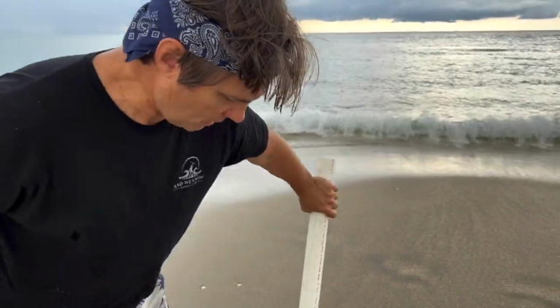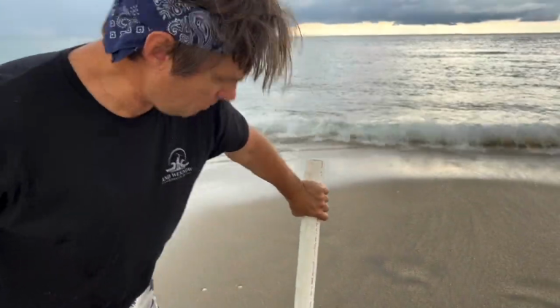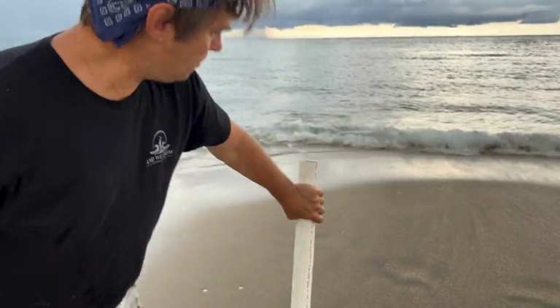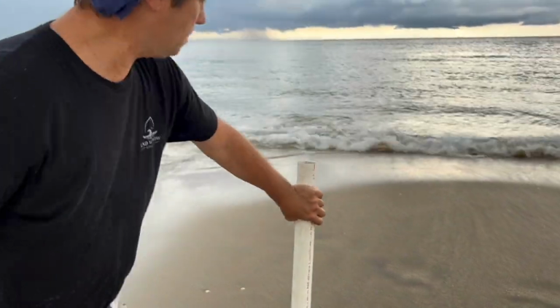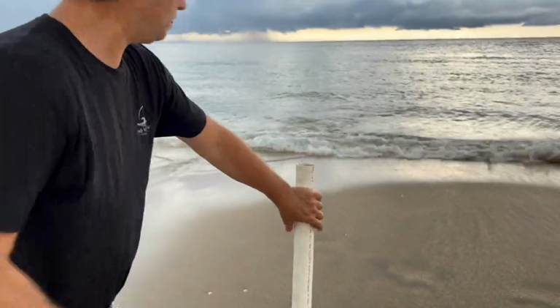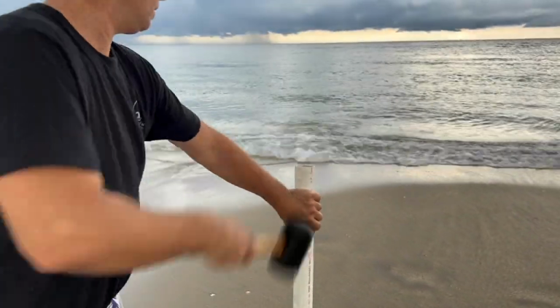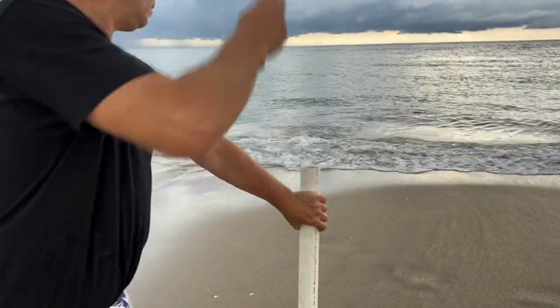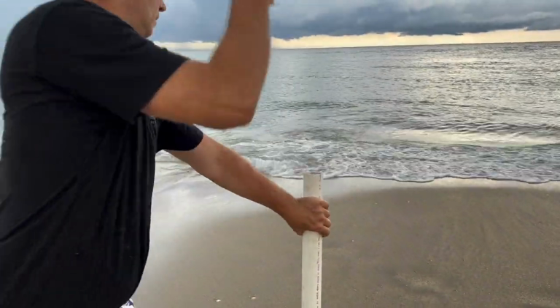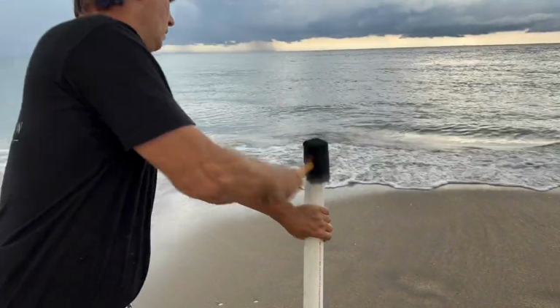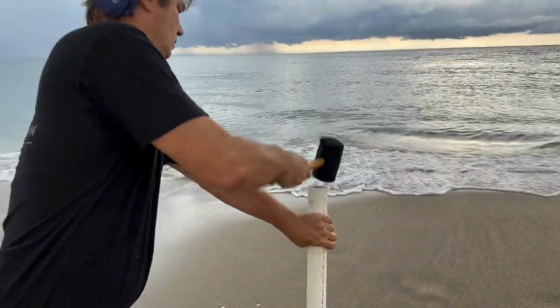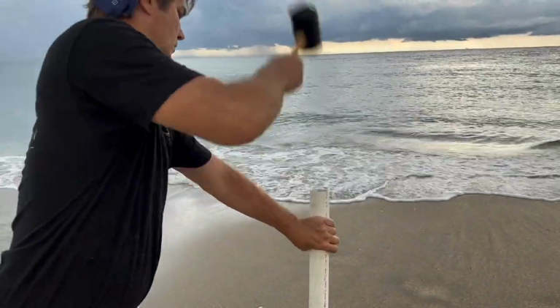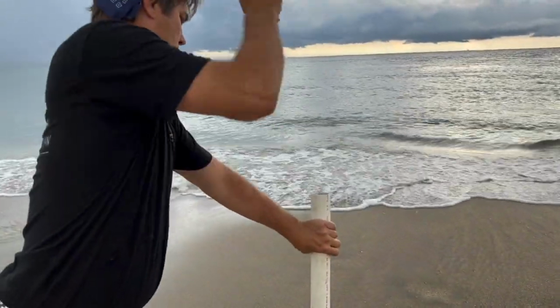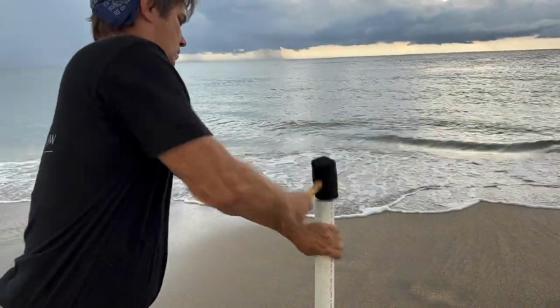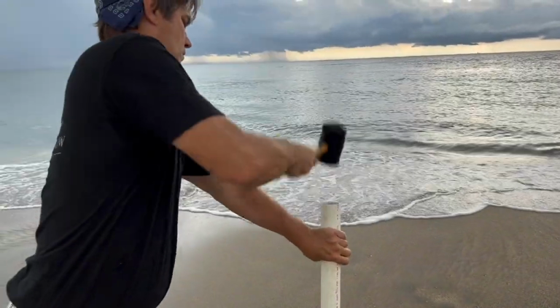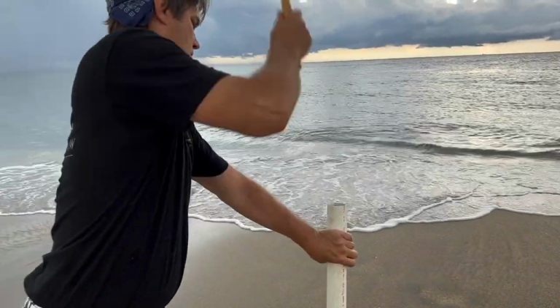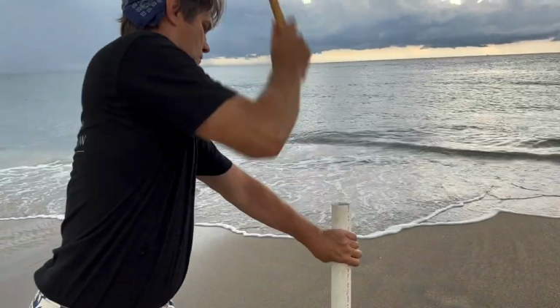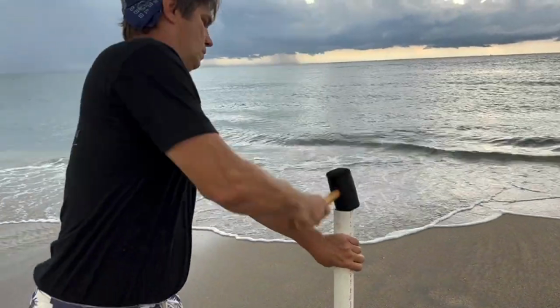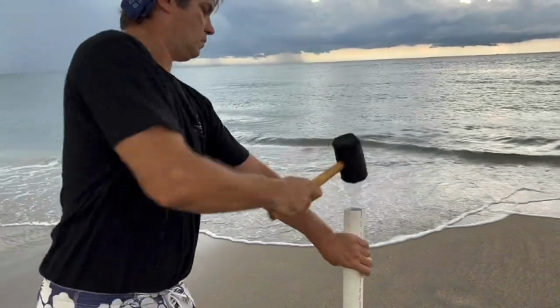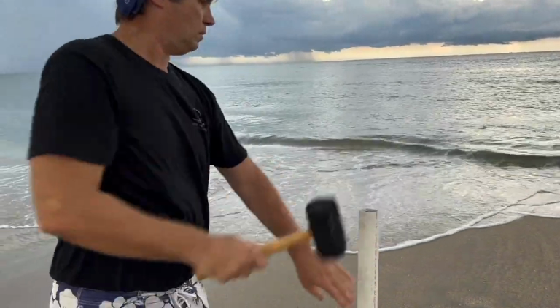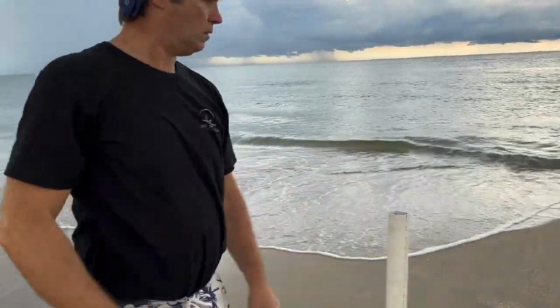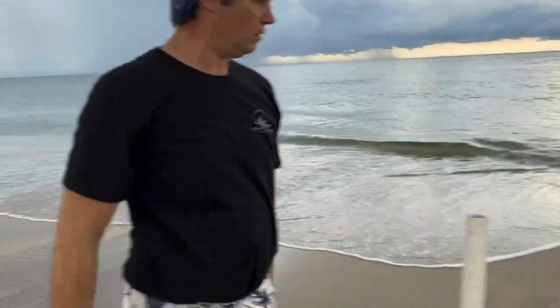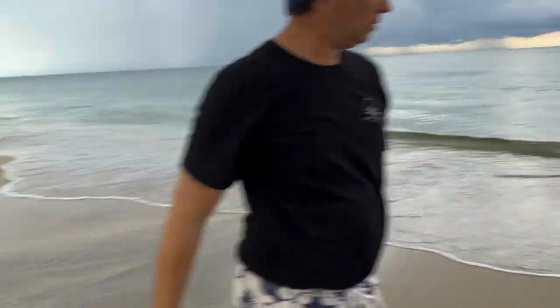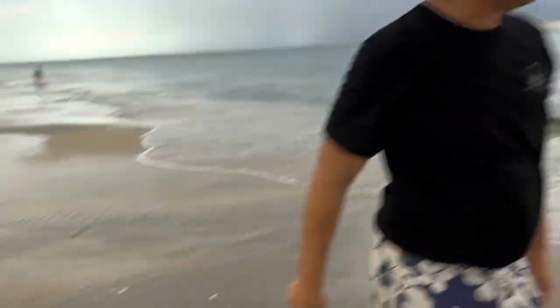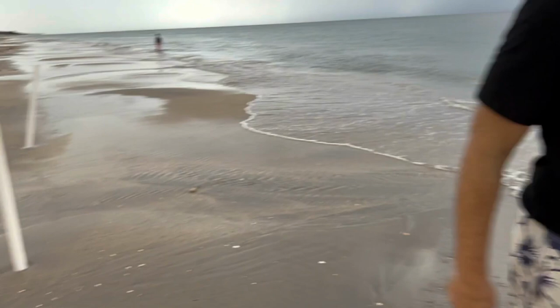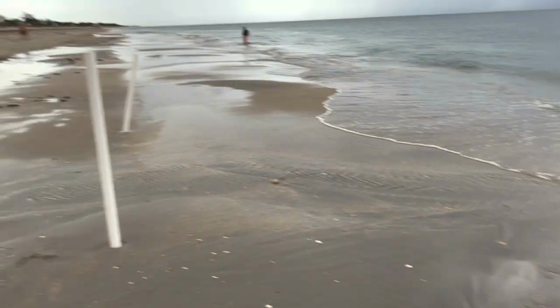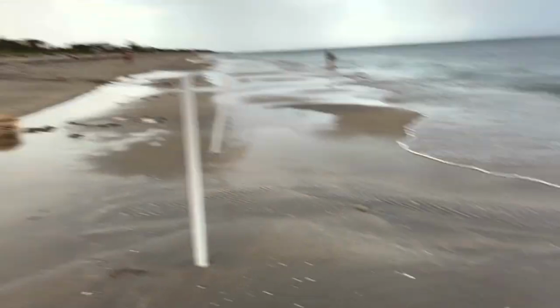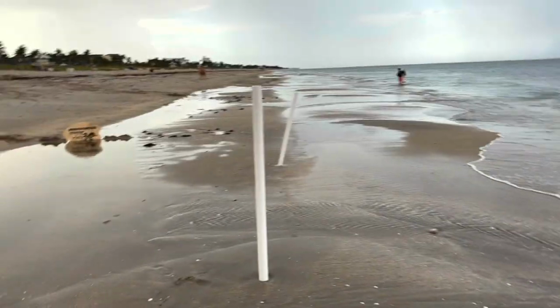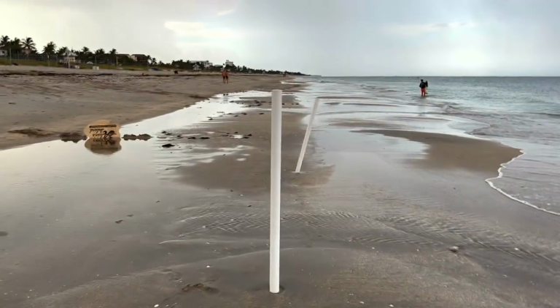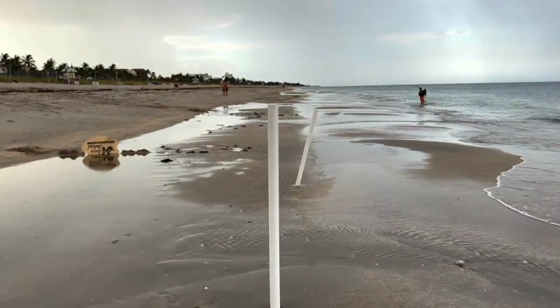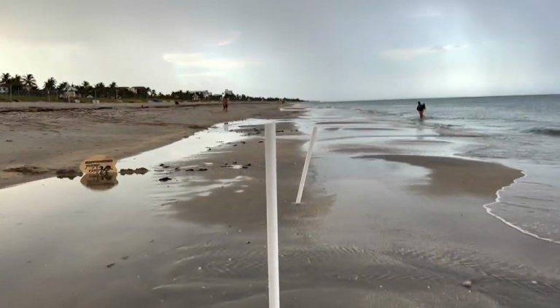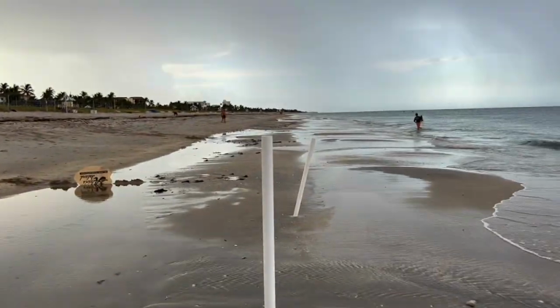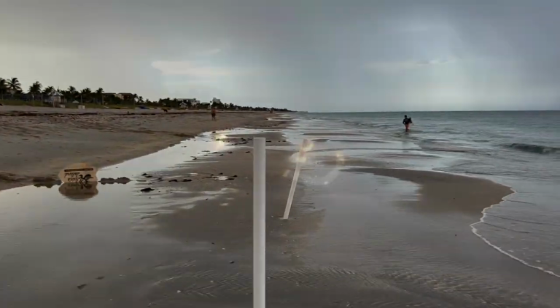Beautiful. Give it a little pound. All right, we're good. We're ready to fish.